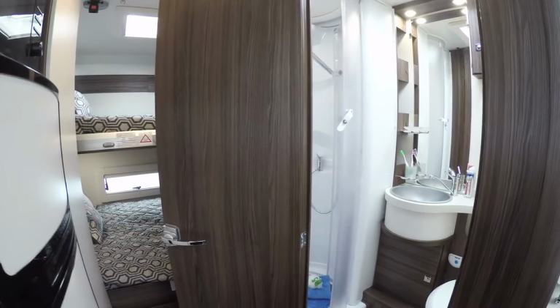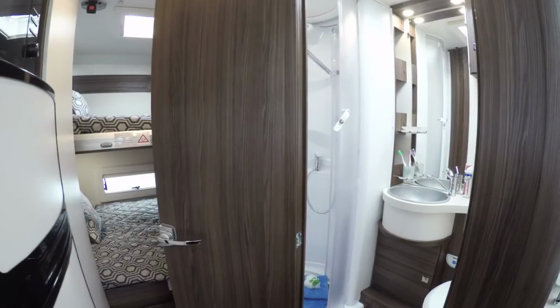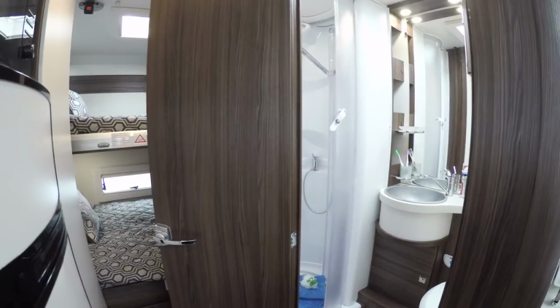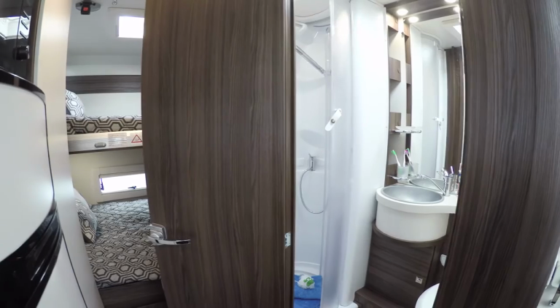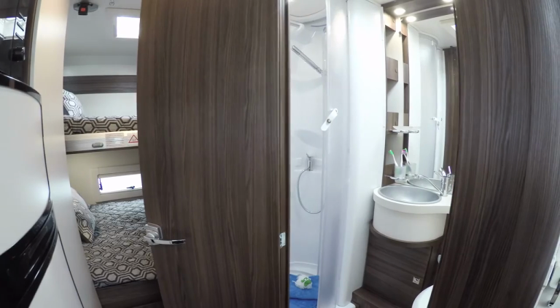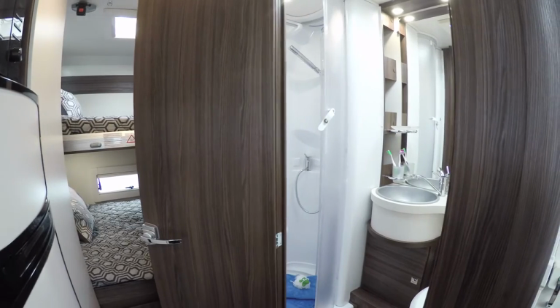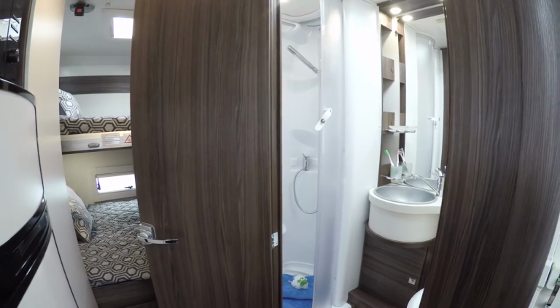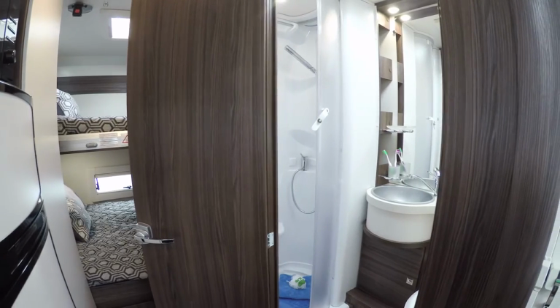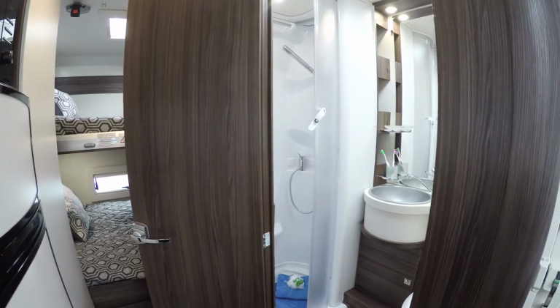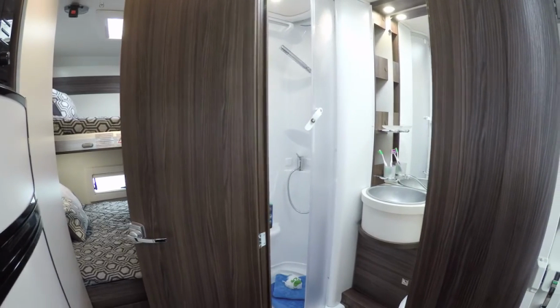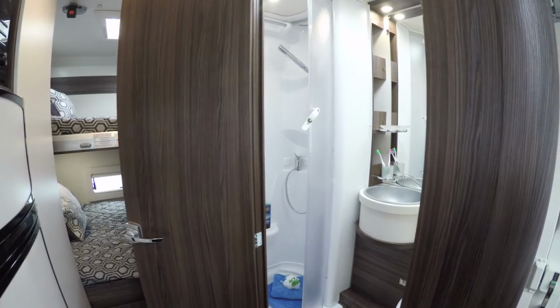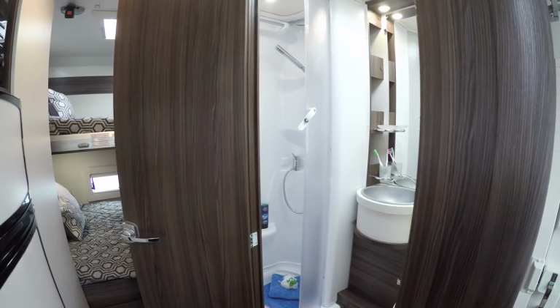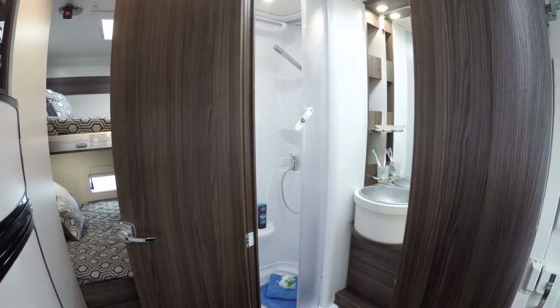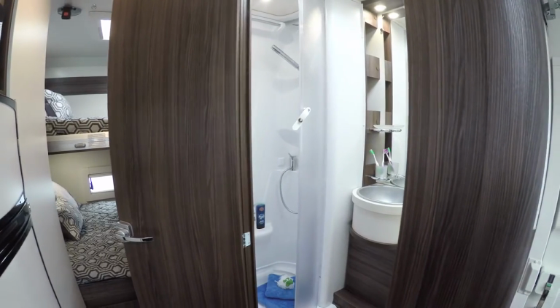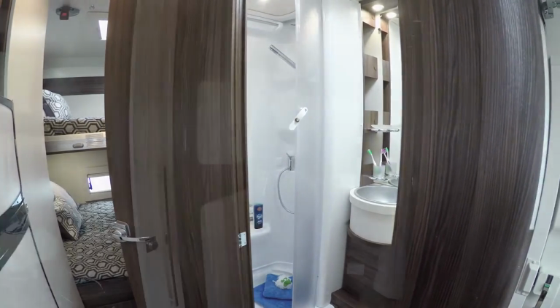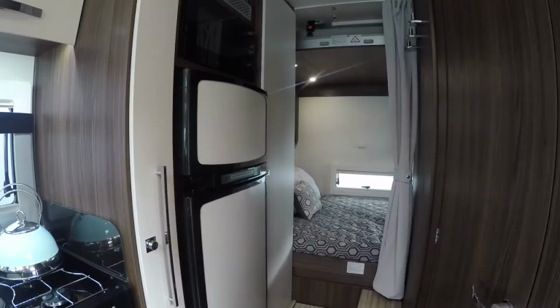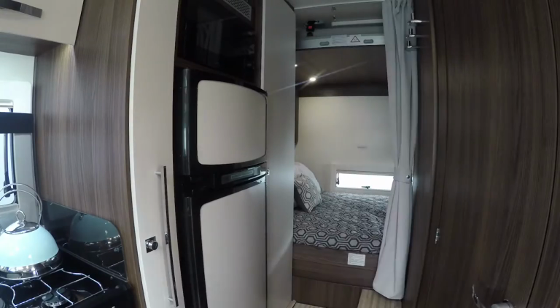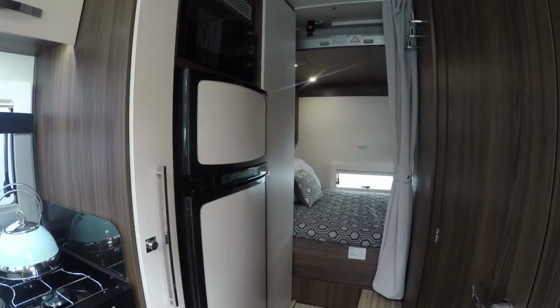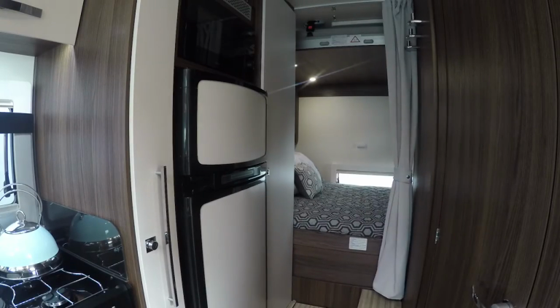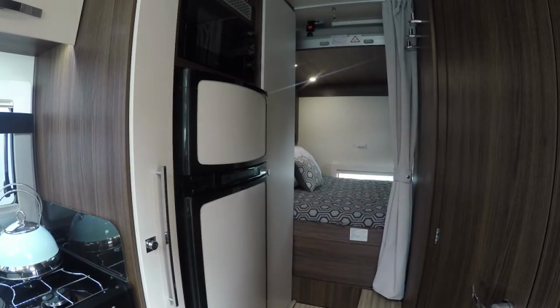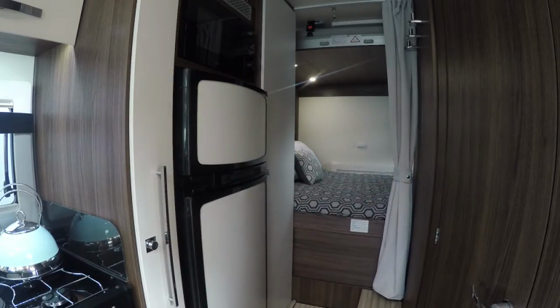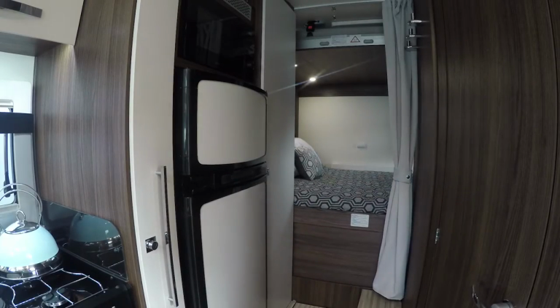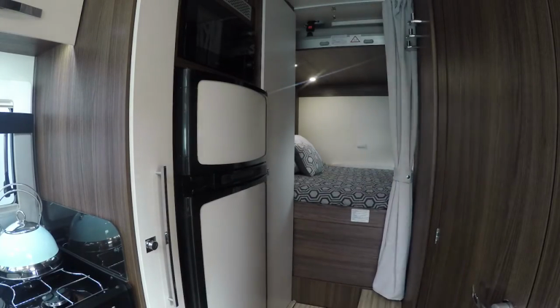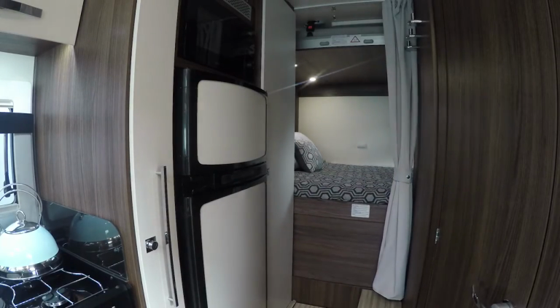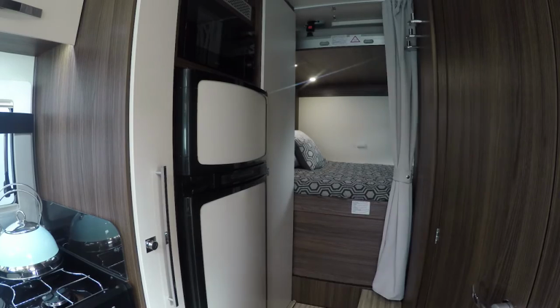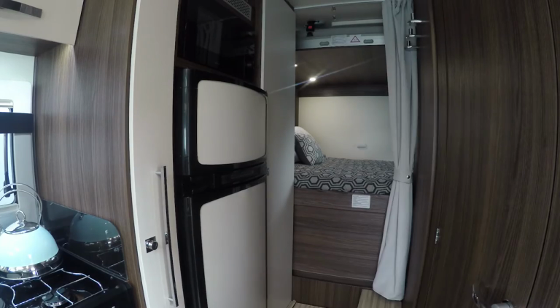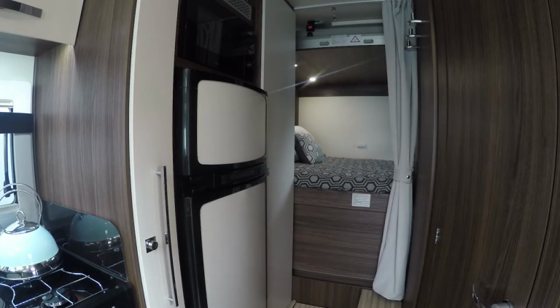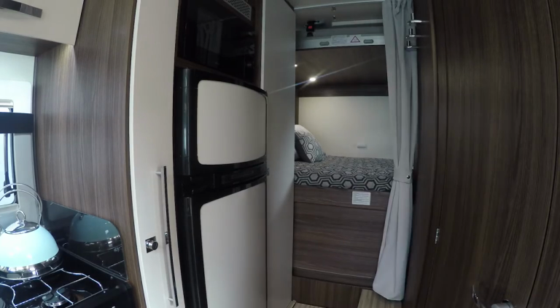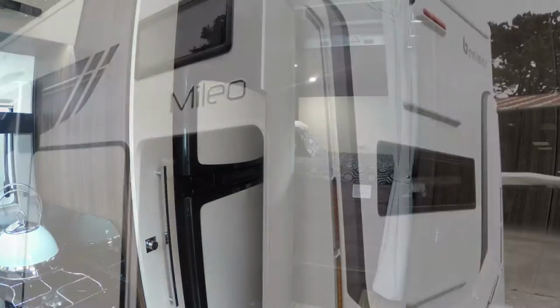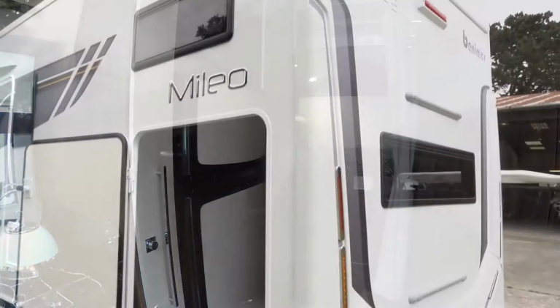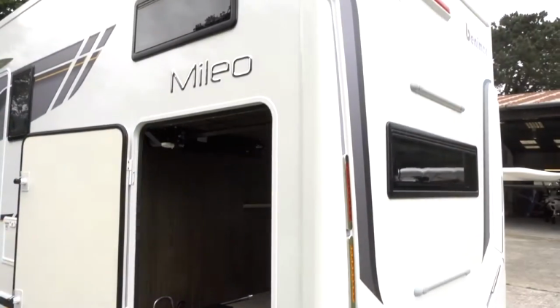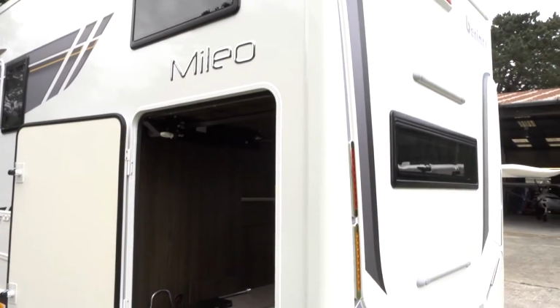As well as the double bed across the back, you can raise it or lower it, so you've got optimum garage space below.